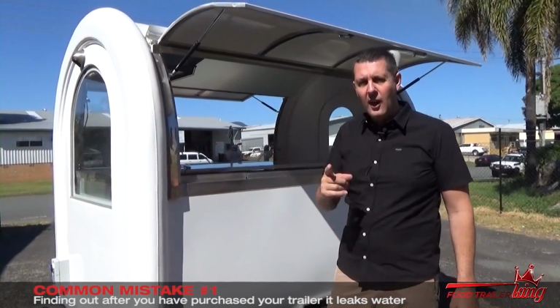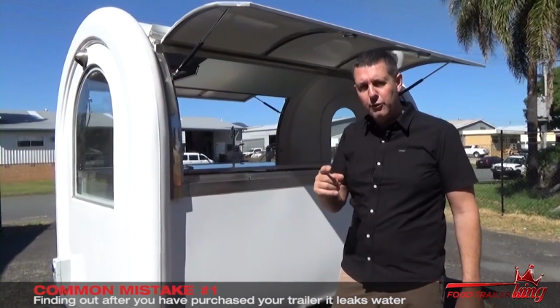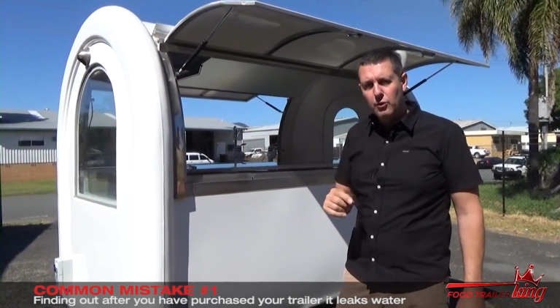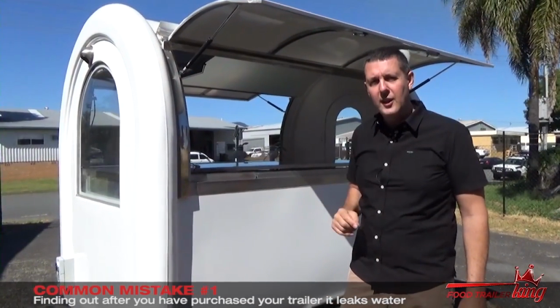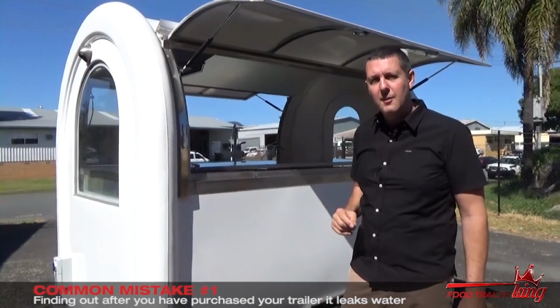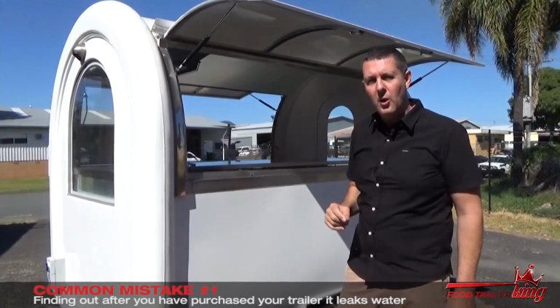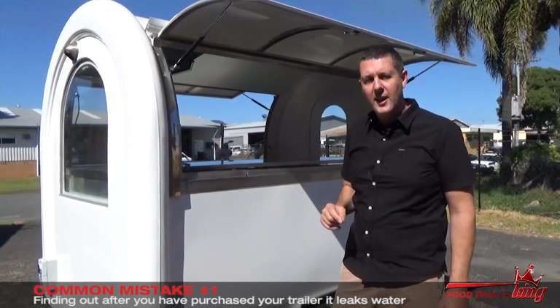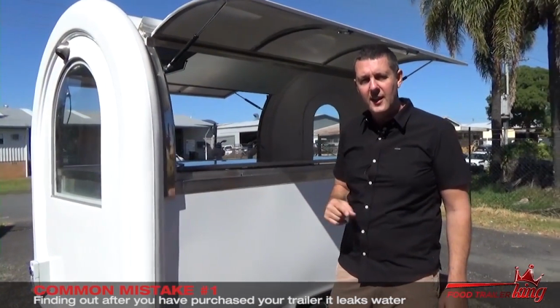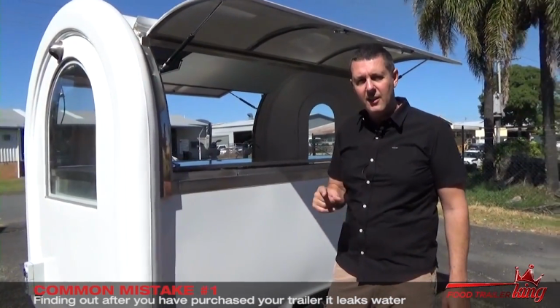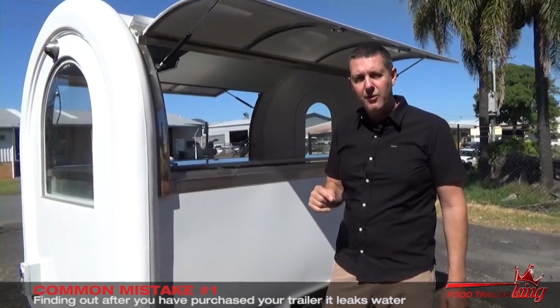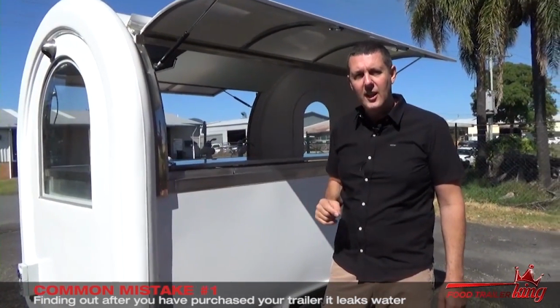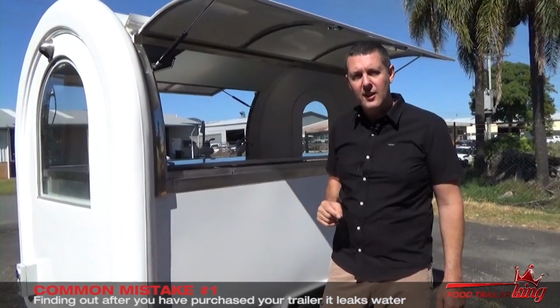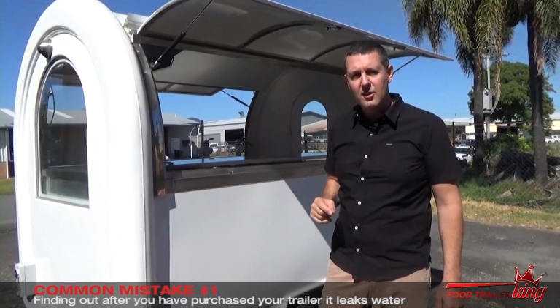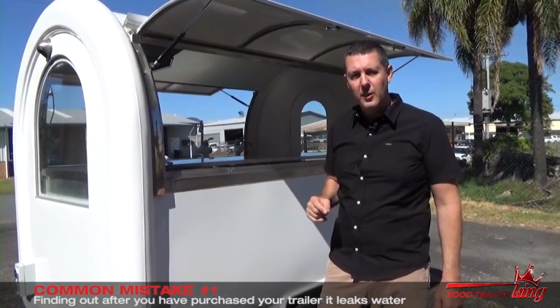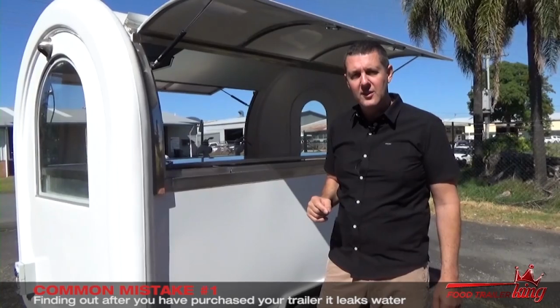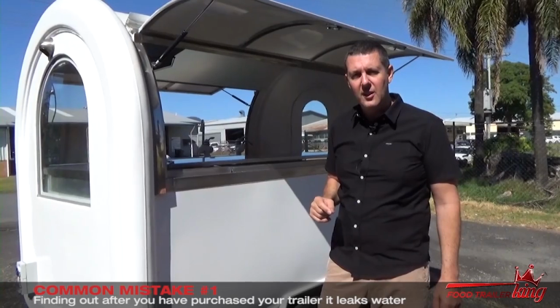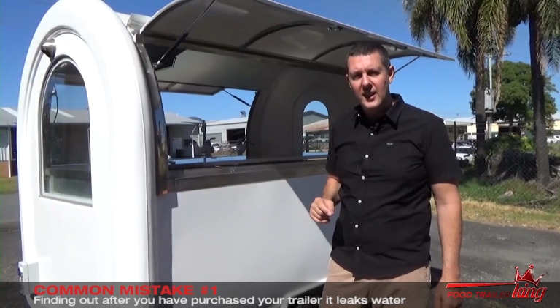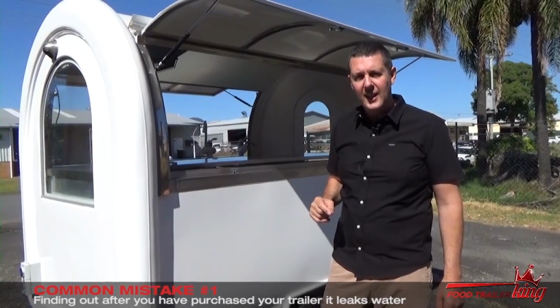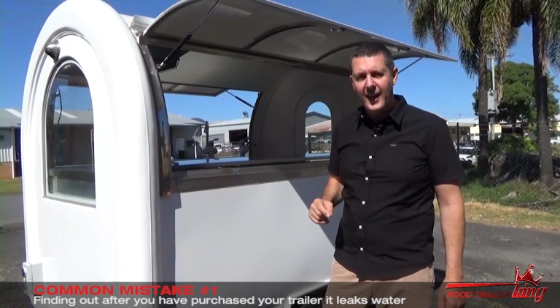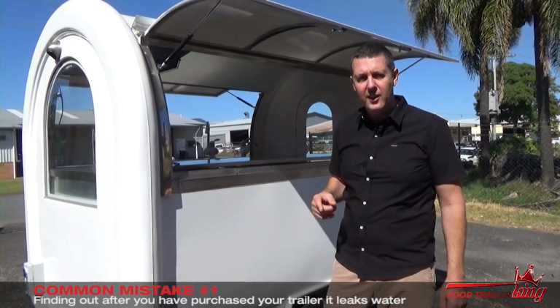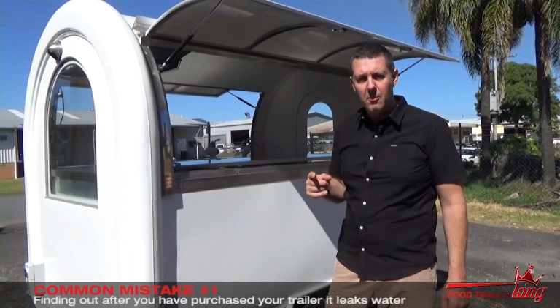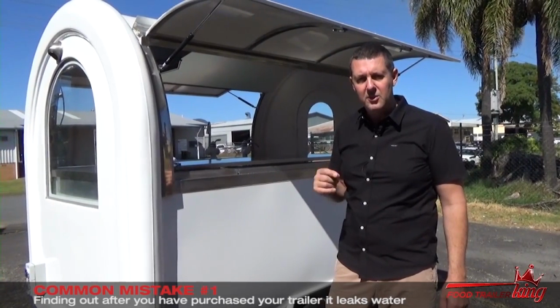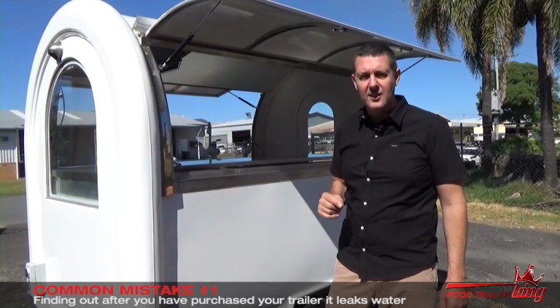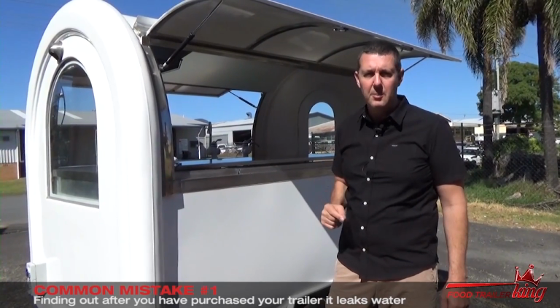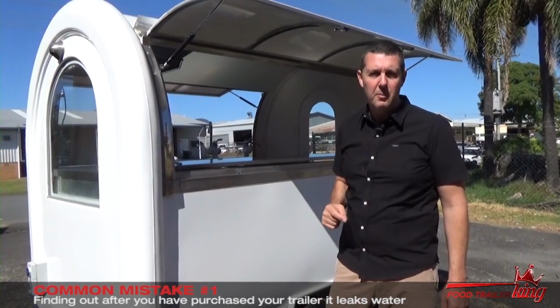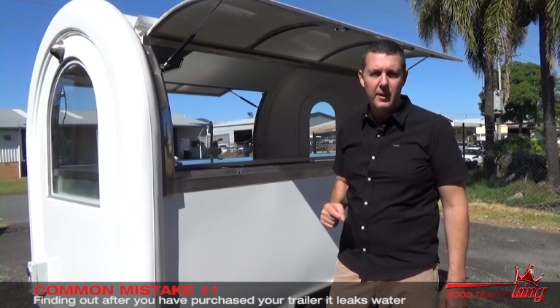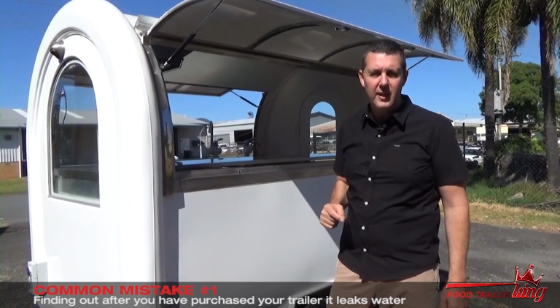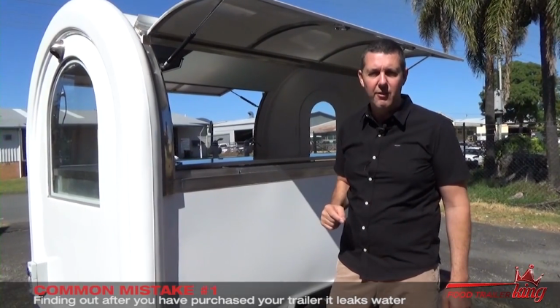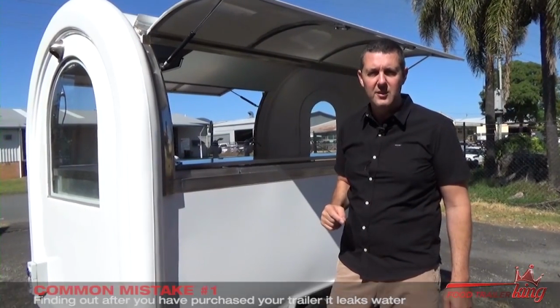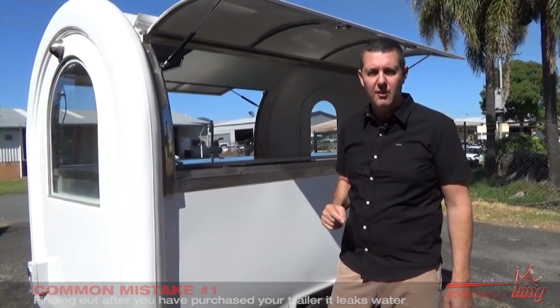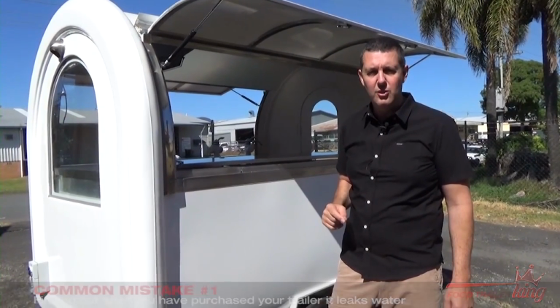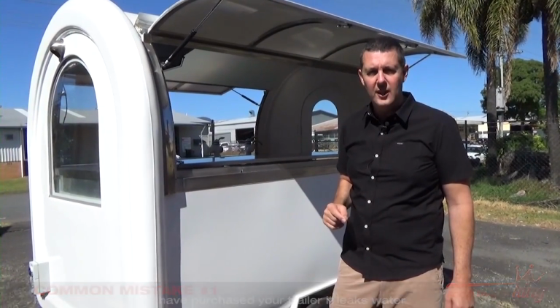I'll talk to you again tomorrow in another video that explains the common mistakes that people make when investing in a food trailer.